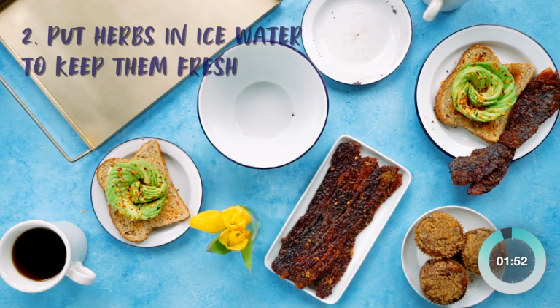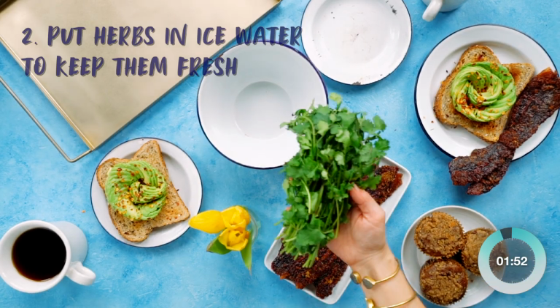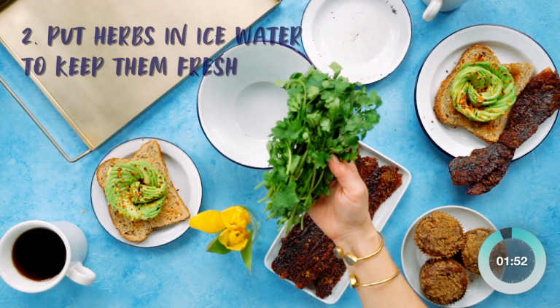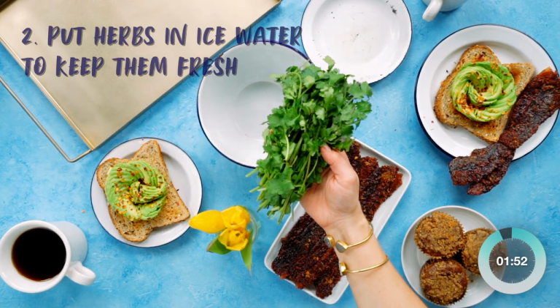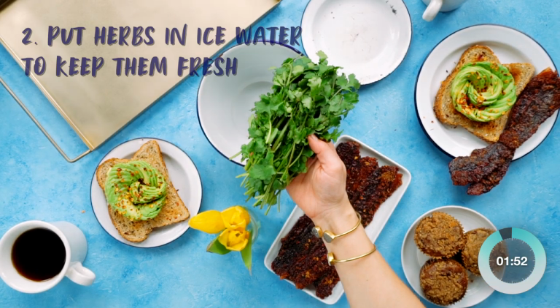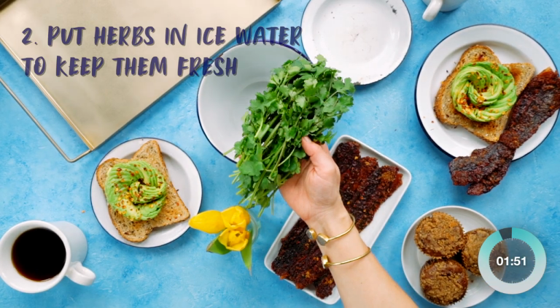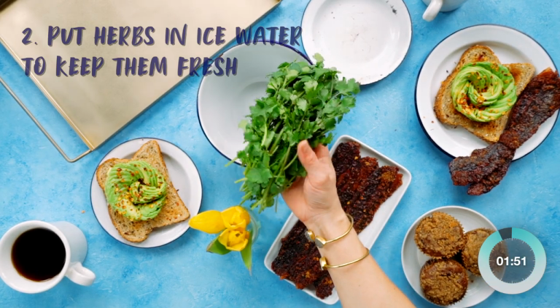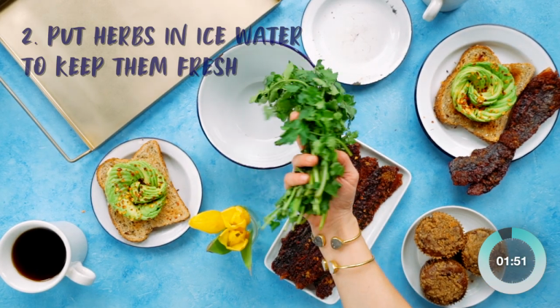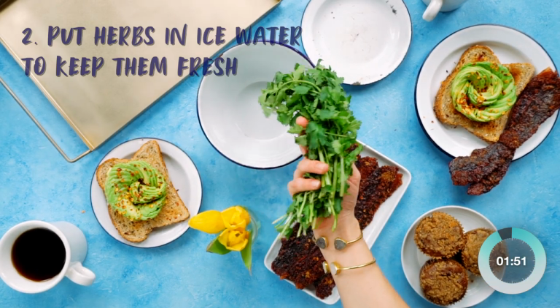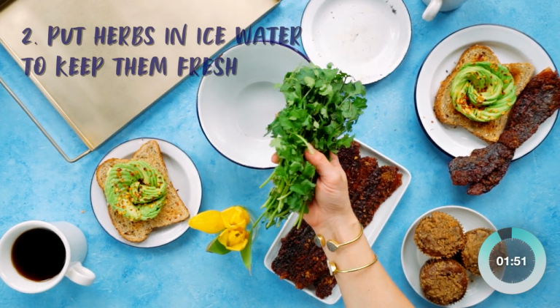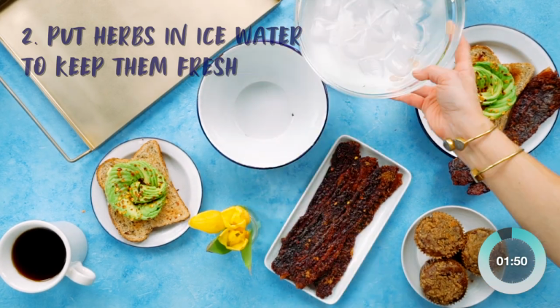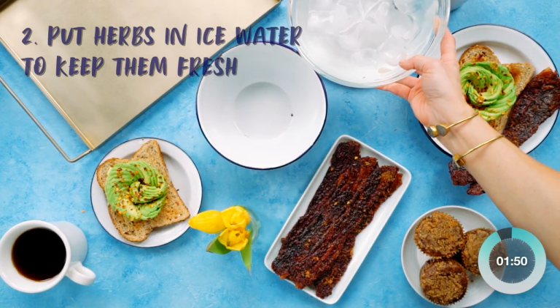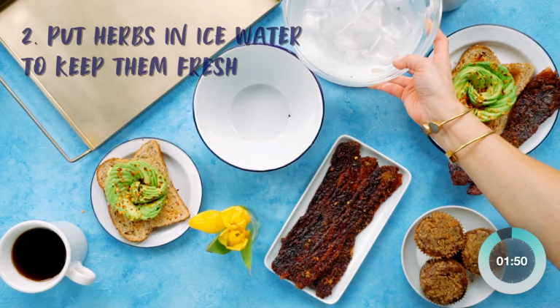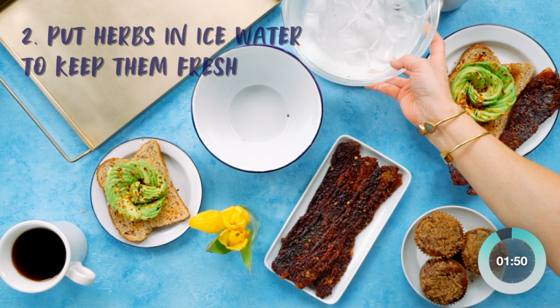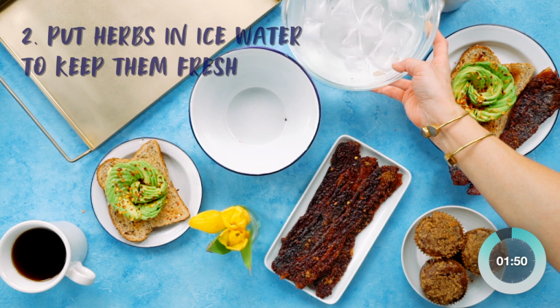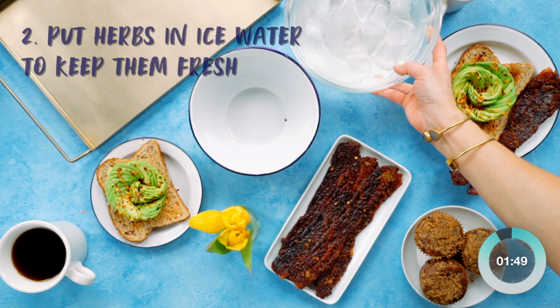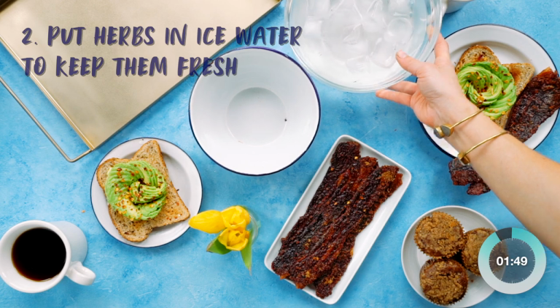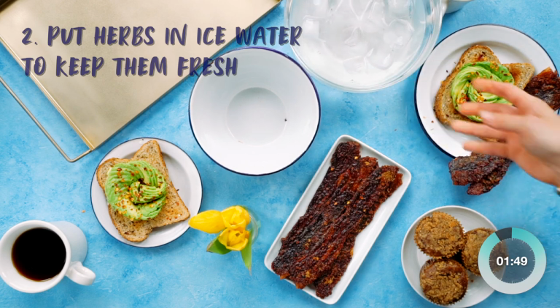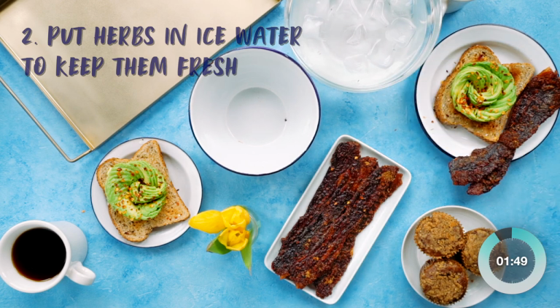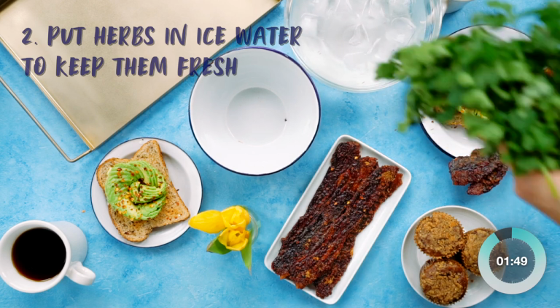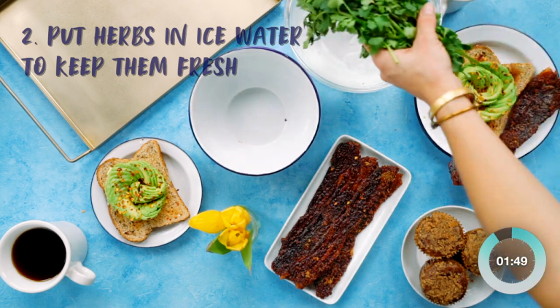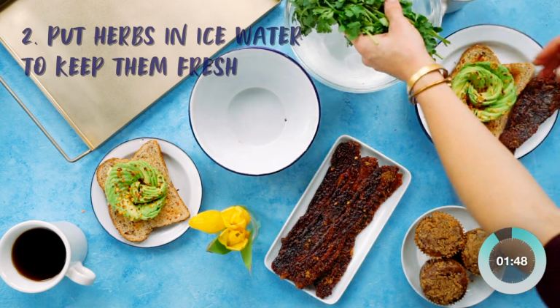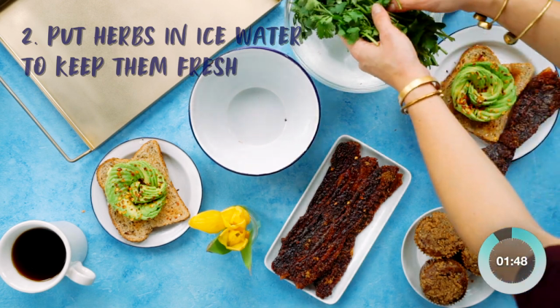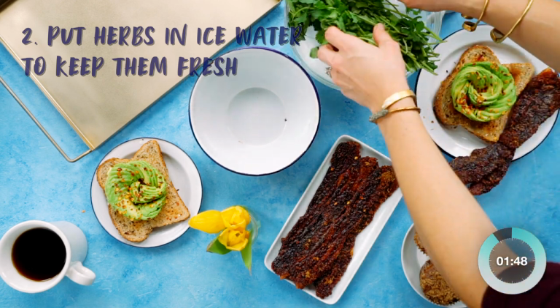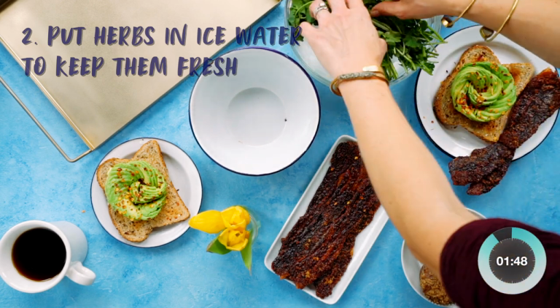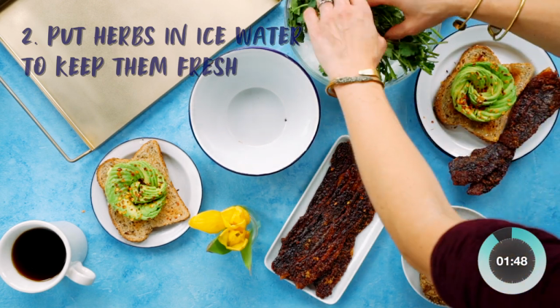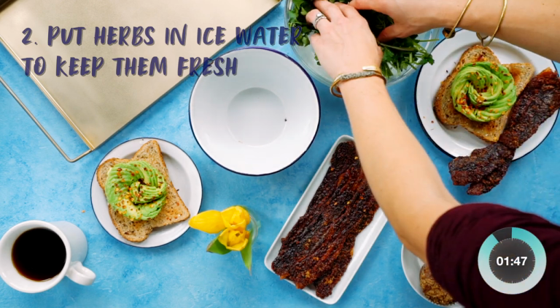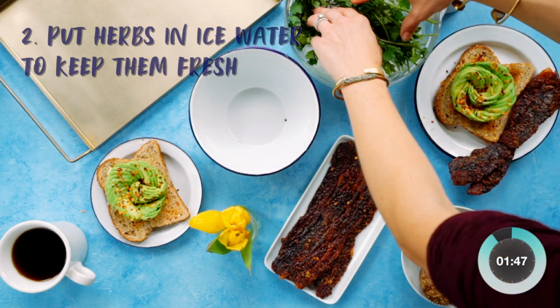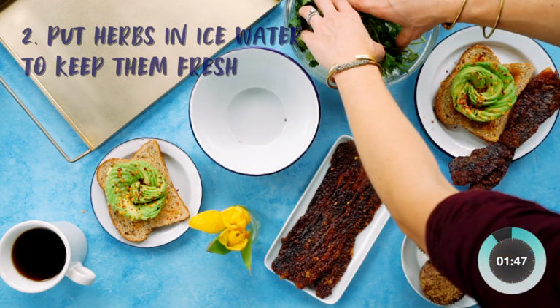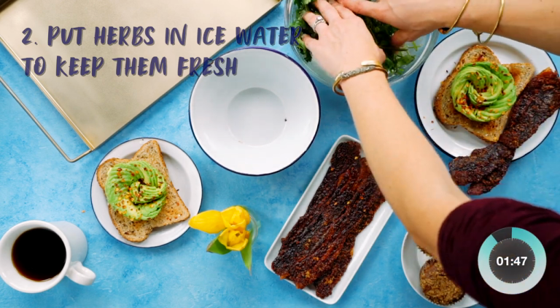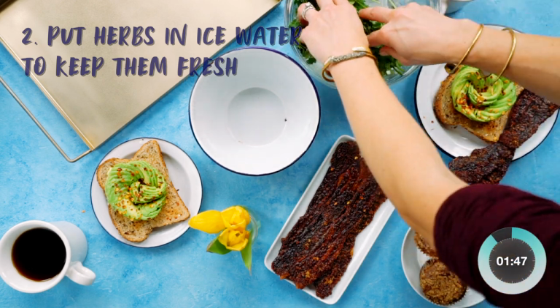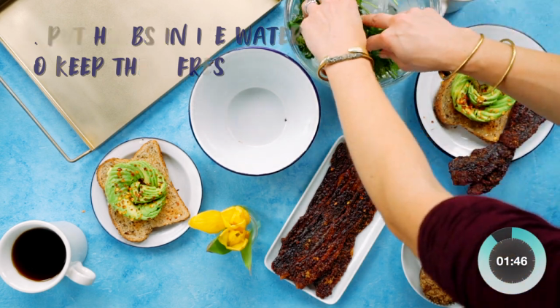To keep fresh herbs perky while styling a shoot, keep them in ice water. We'll come back to these later to see them after their refresh.